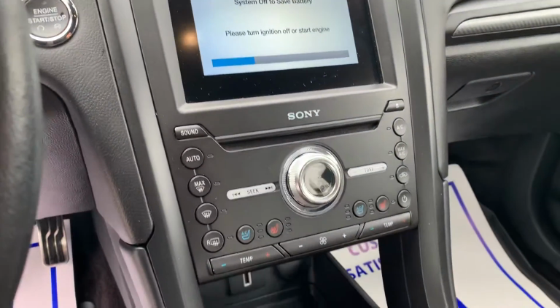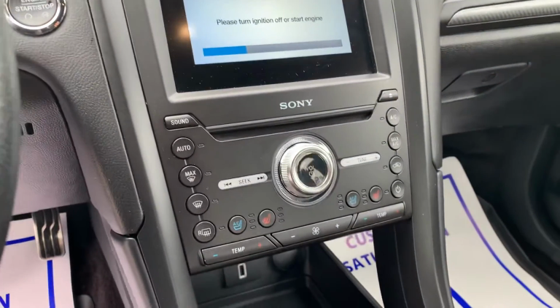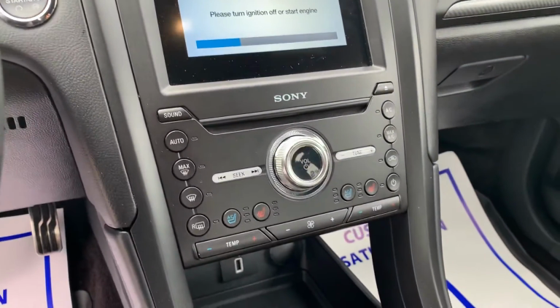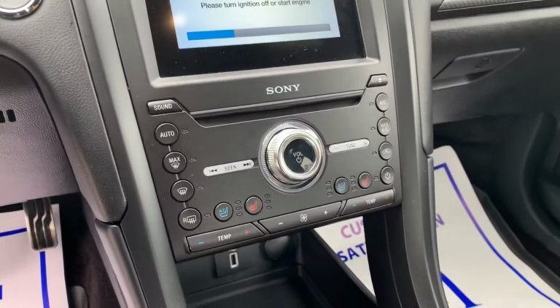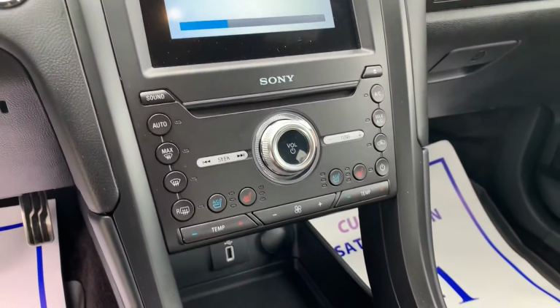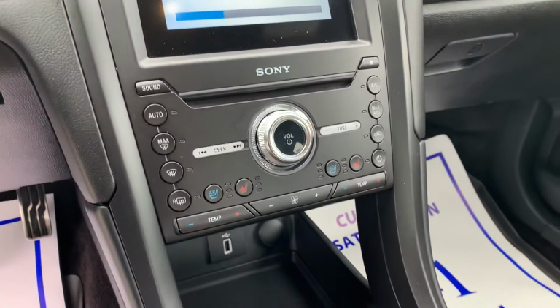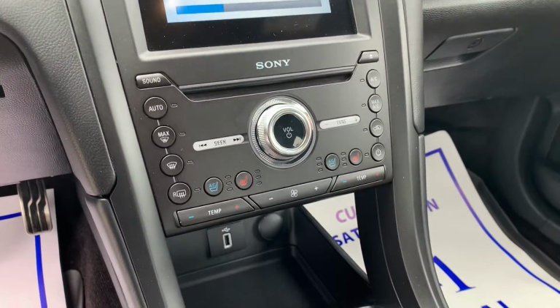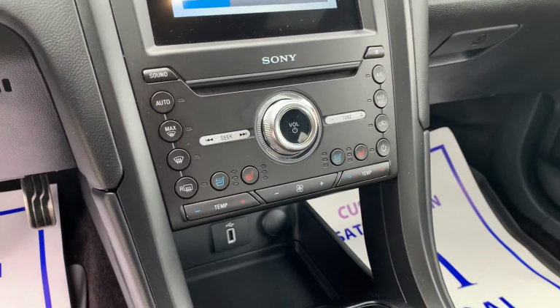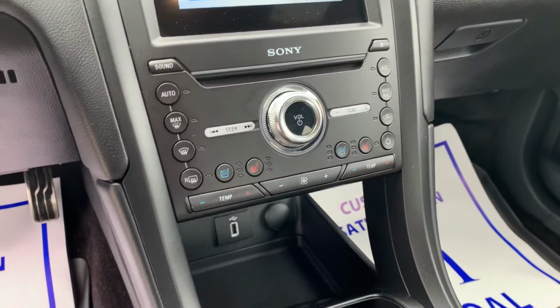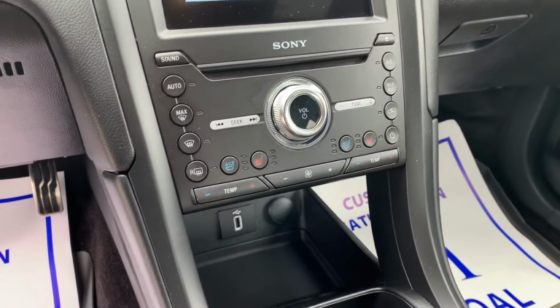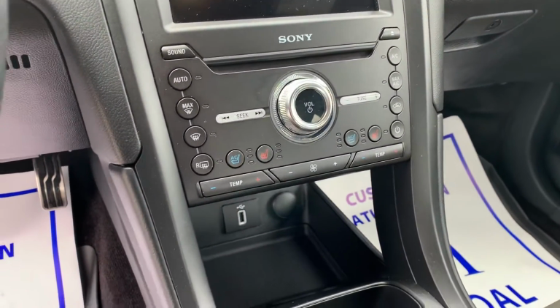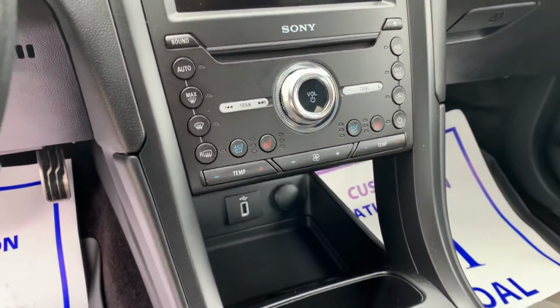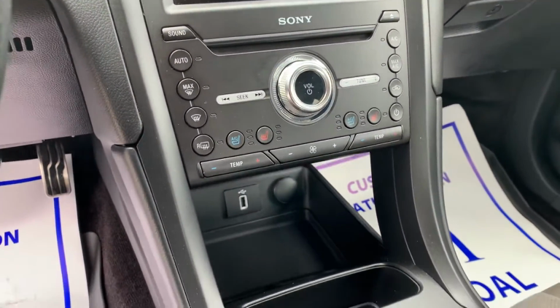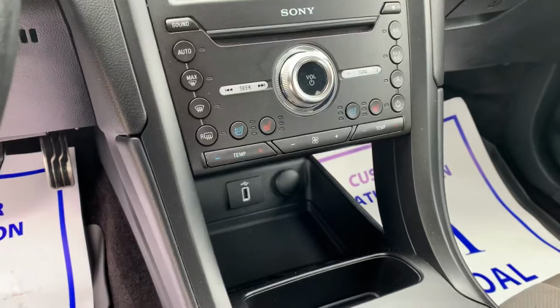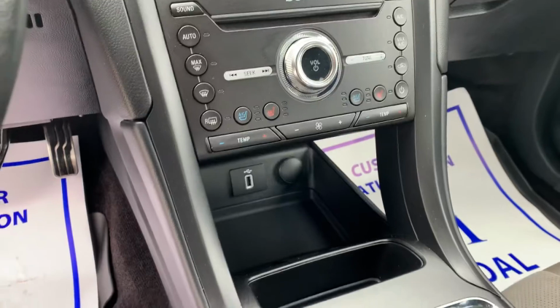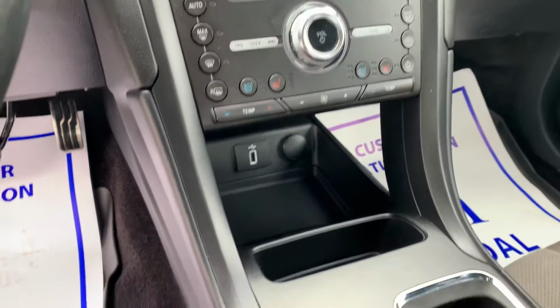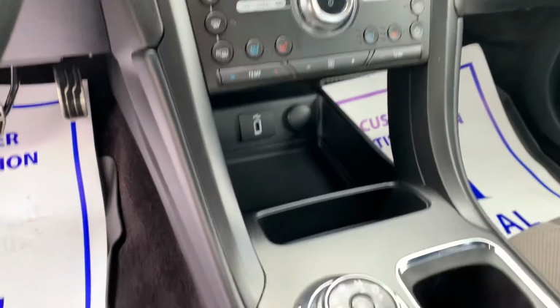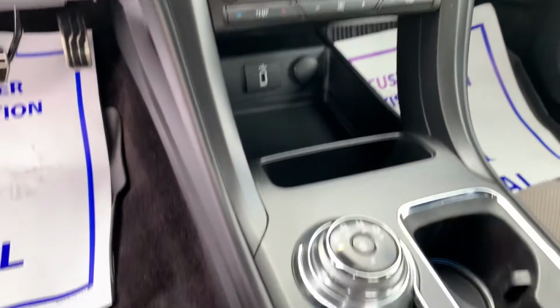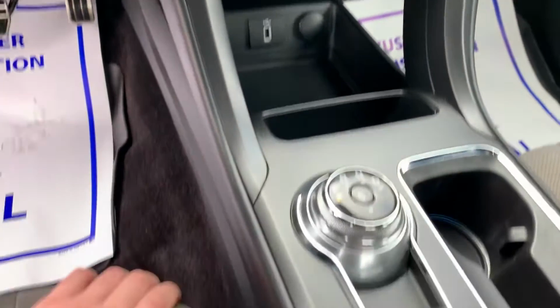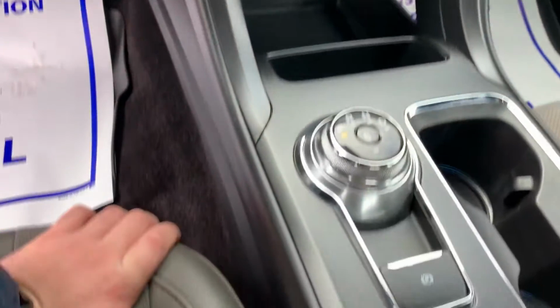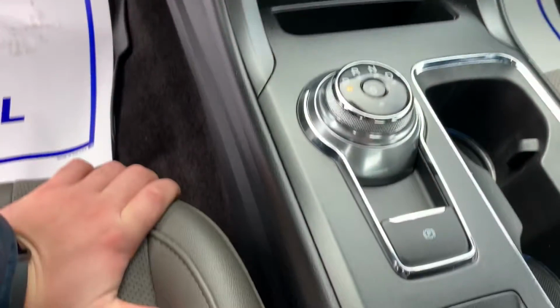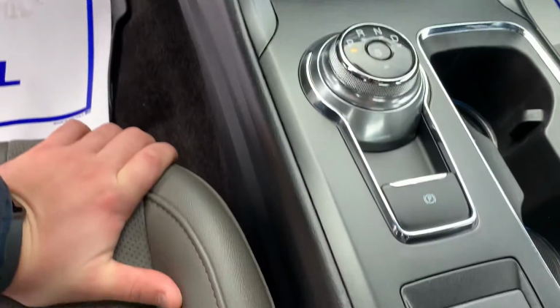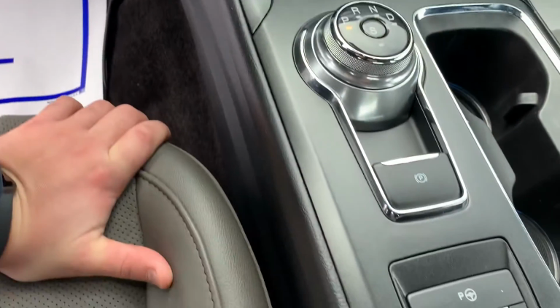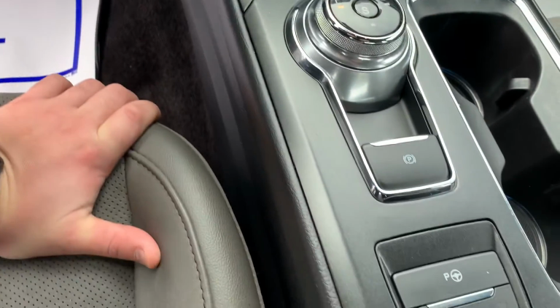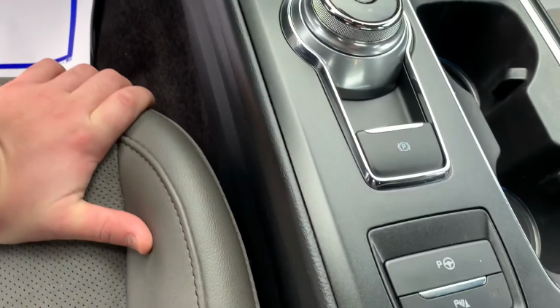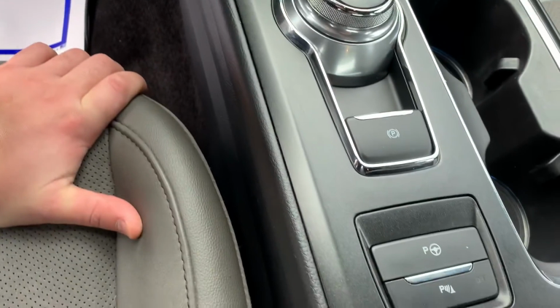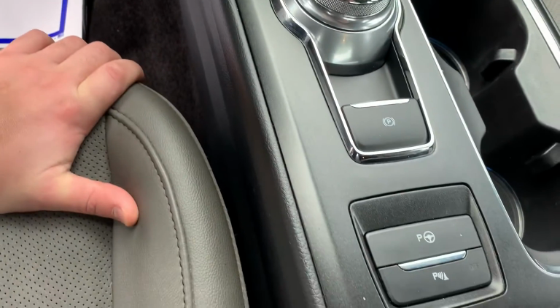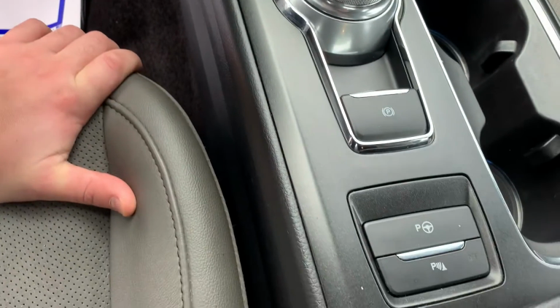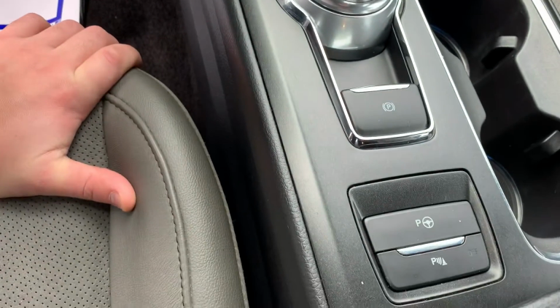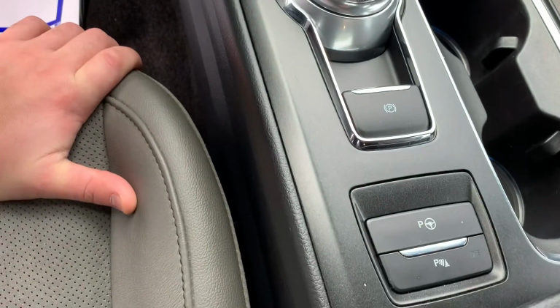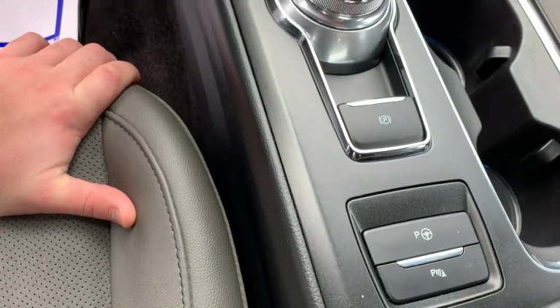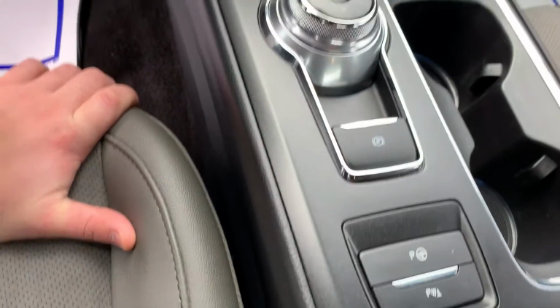Heated and cooled seats. Park assist as well.